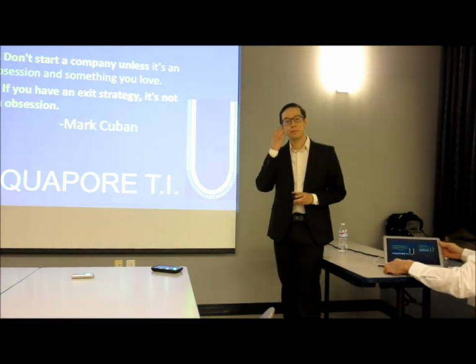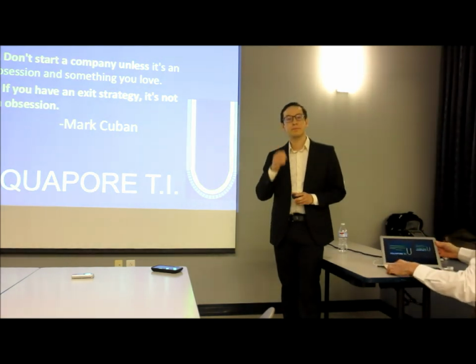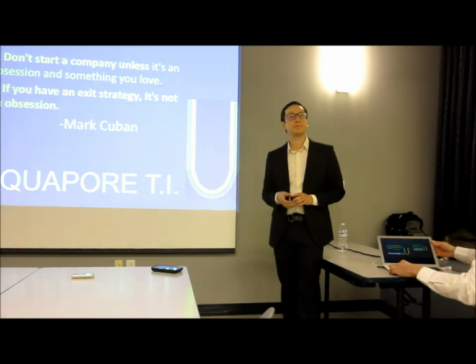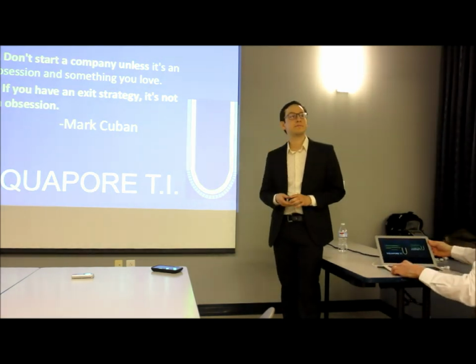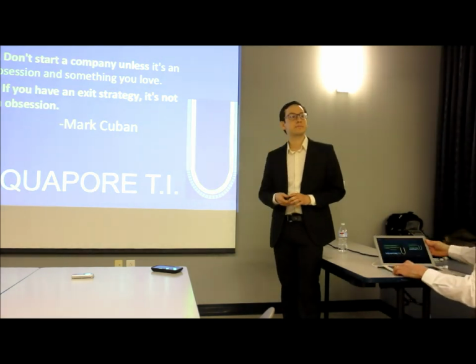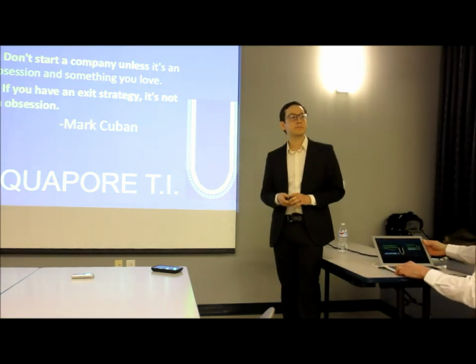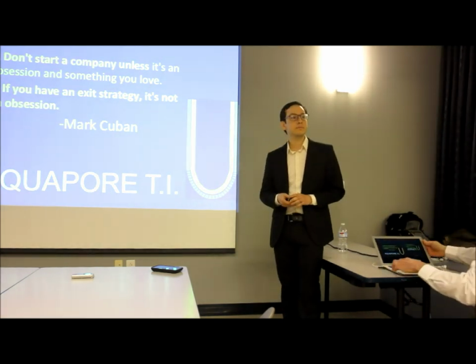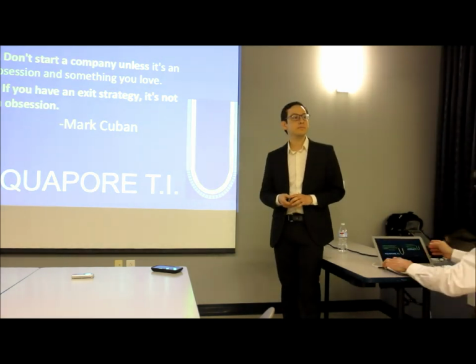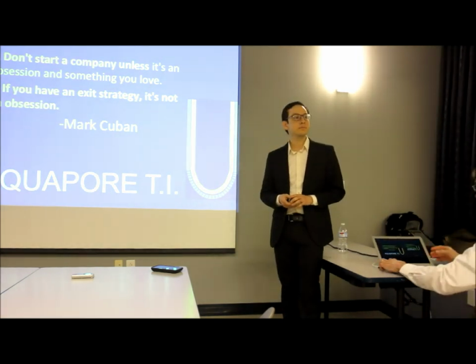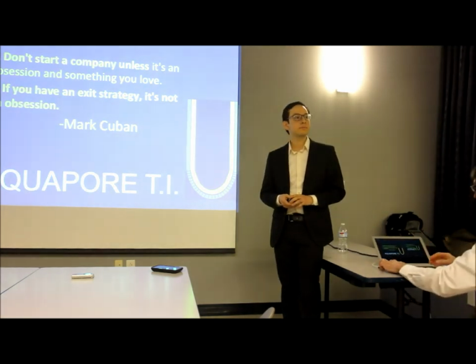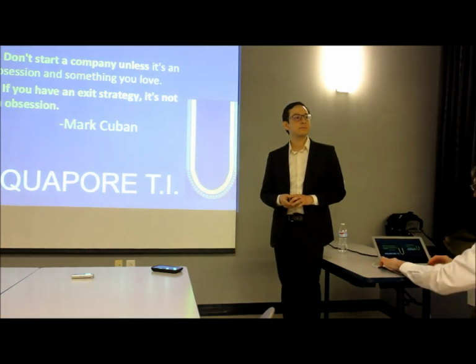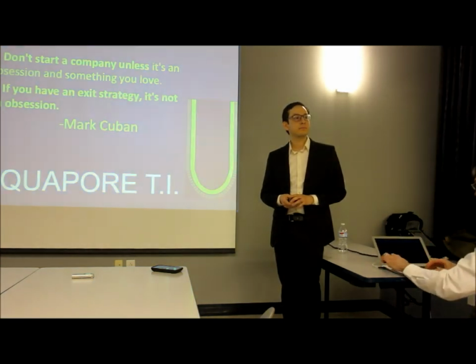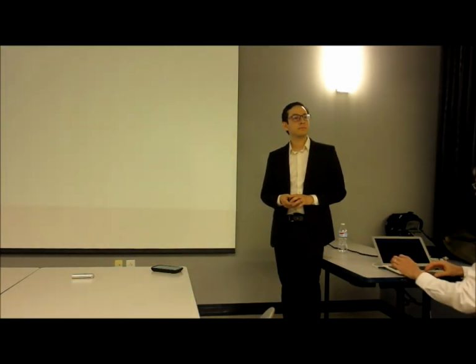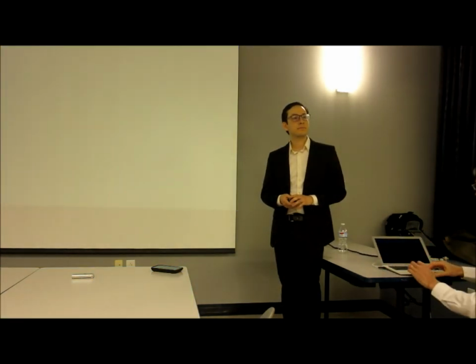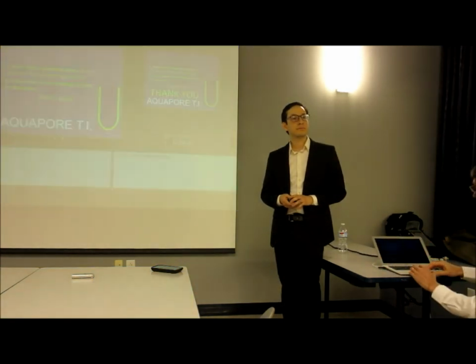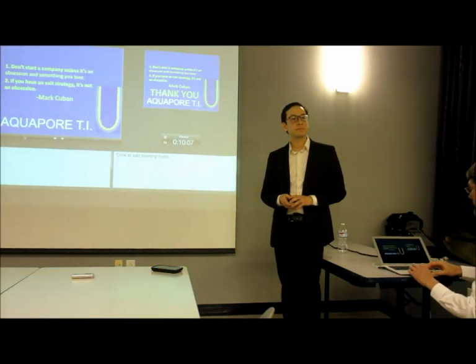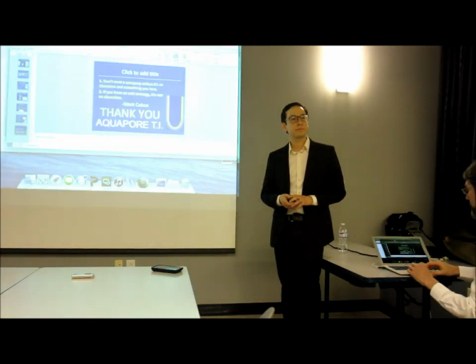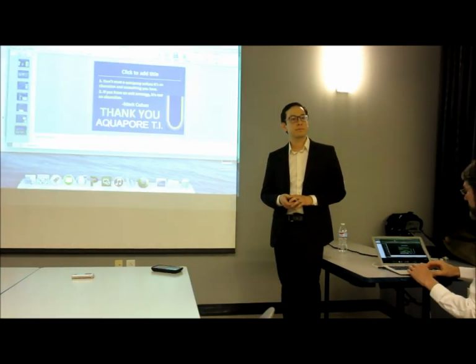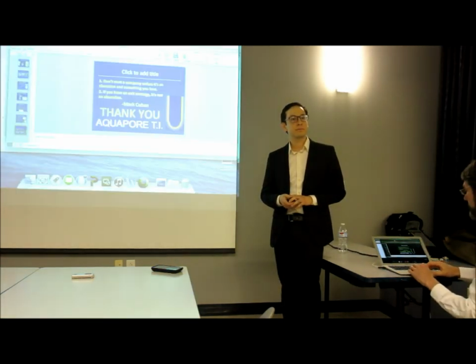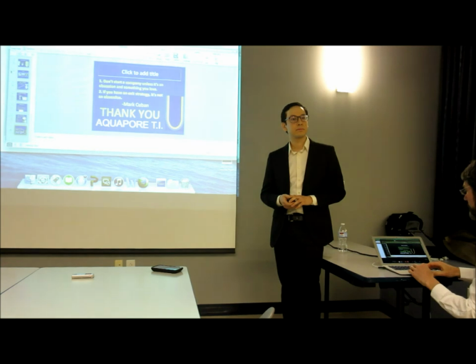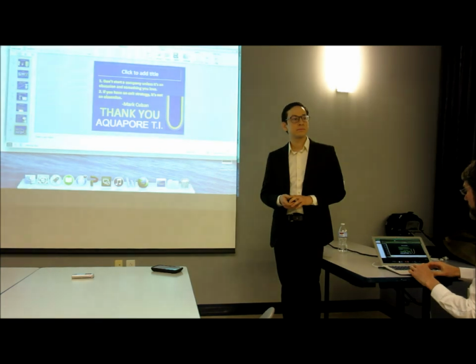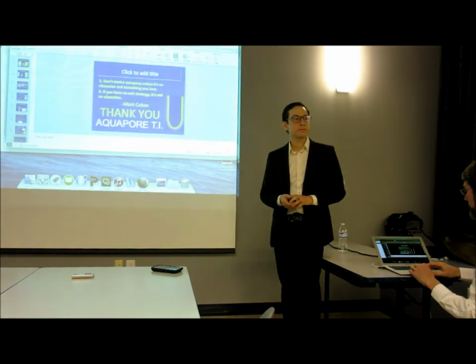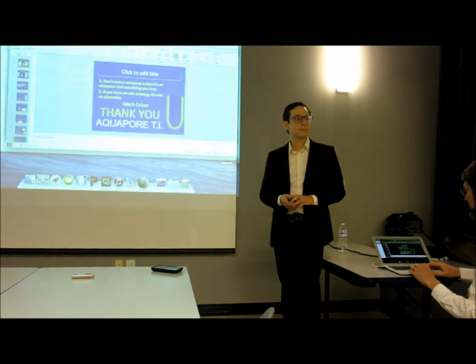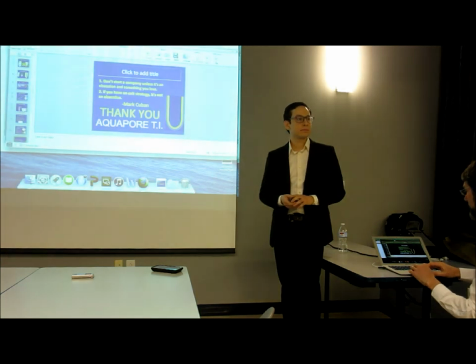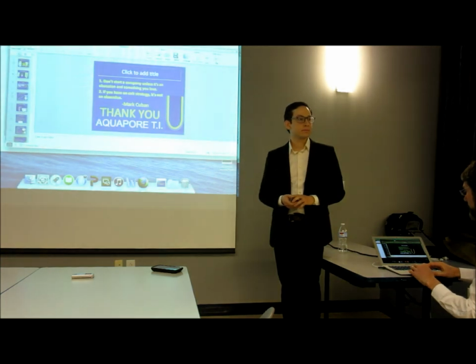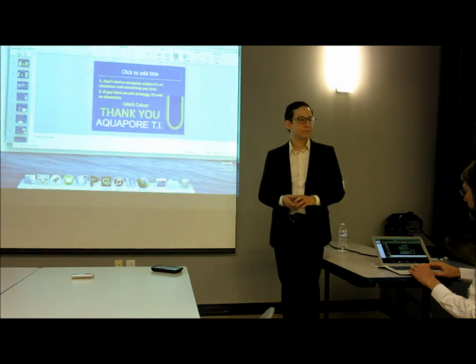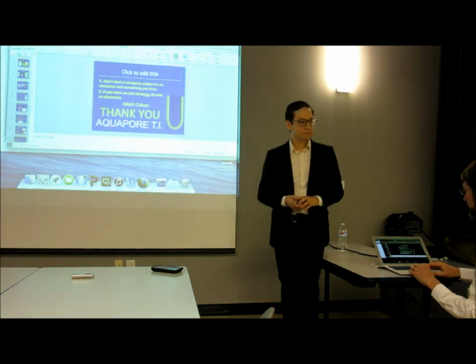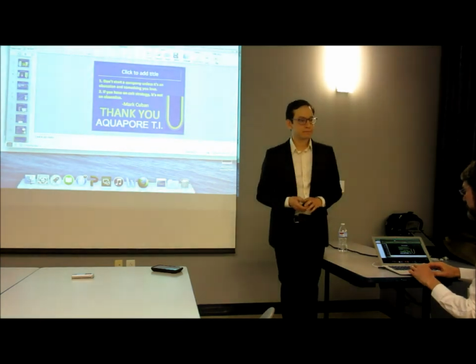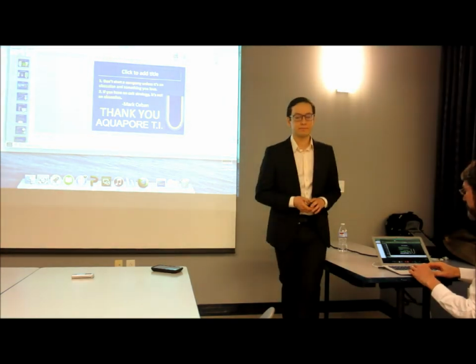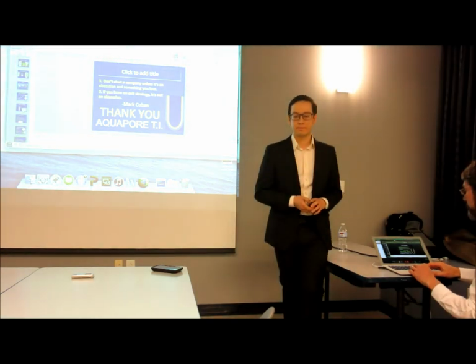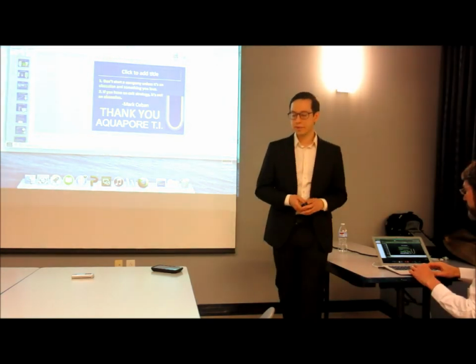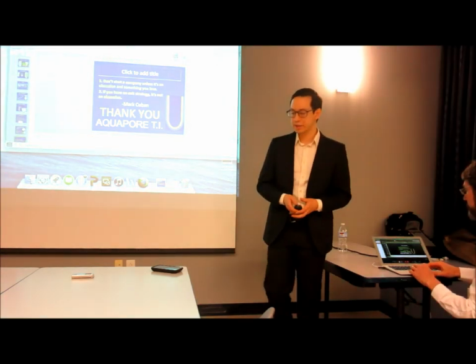All right, any other questions? Thank you.